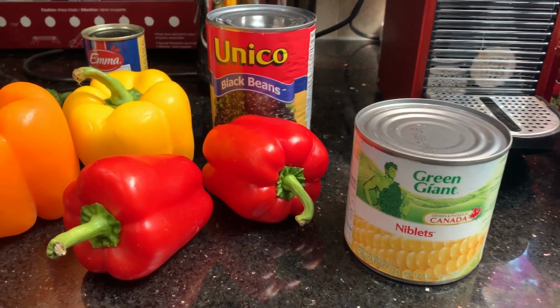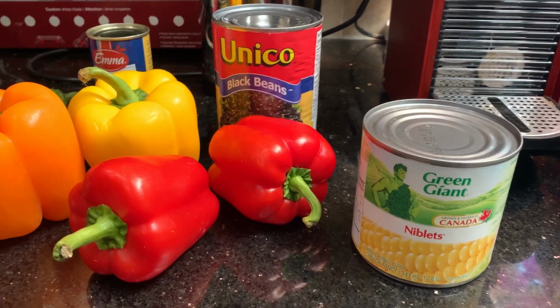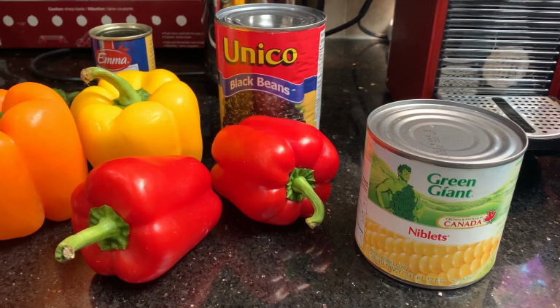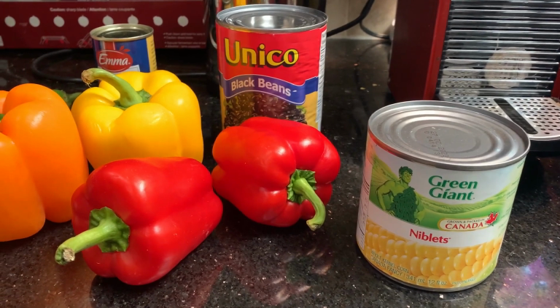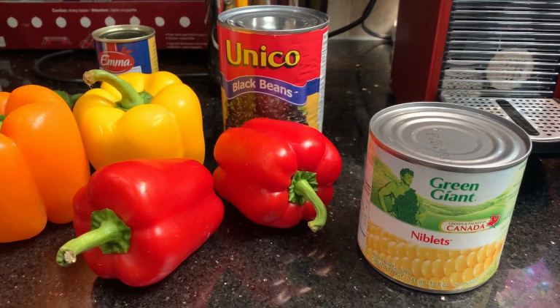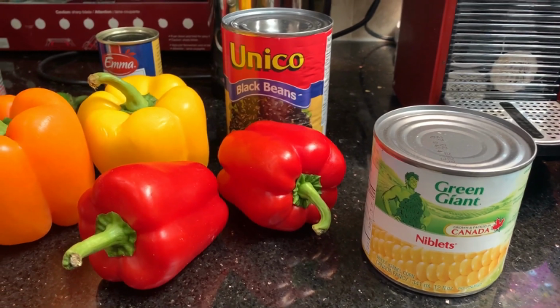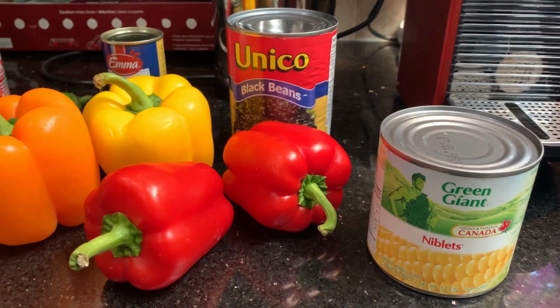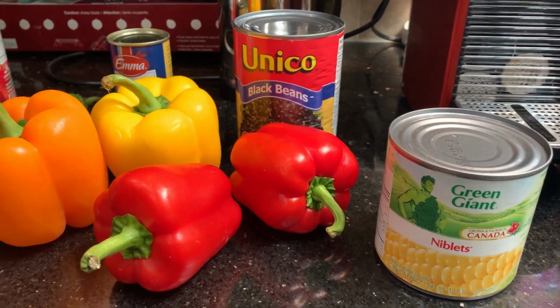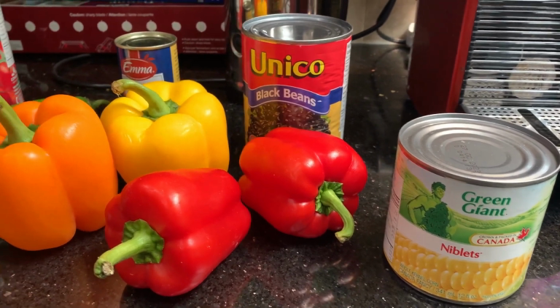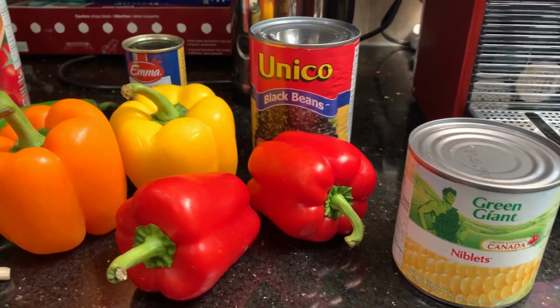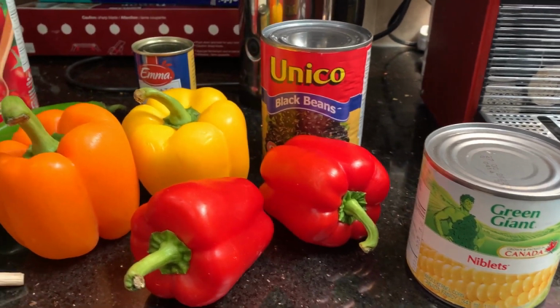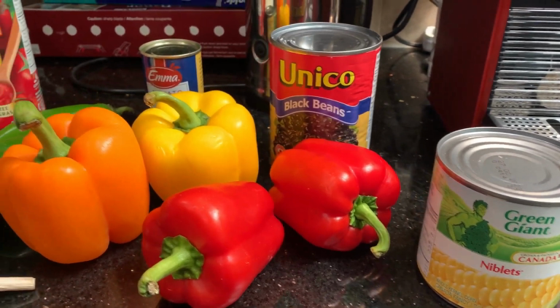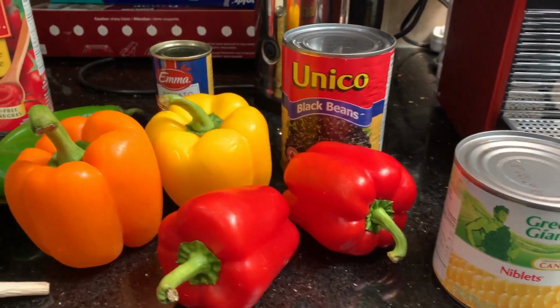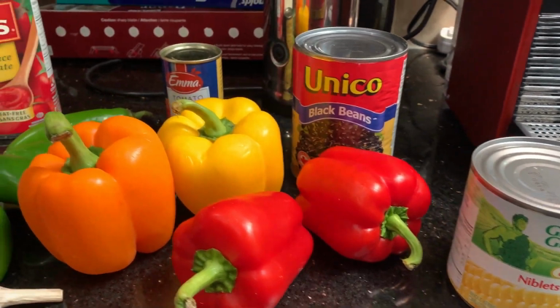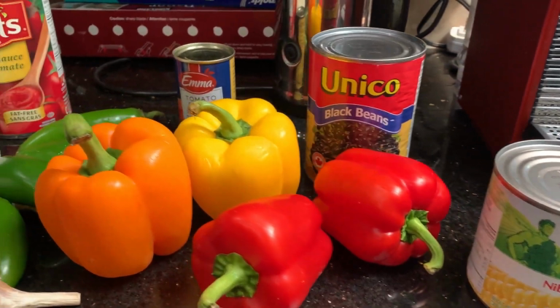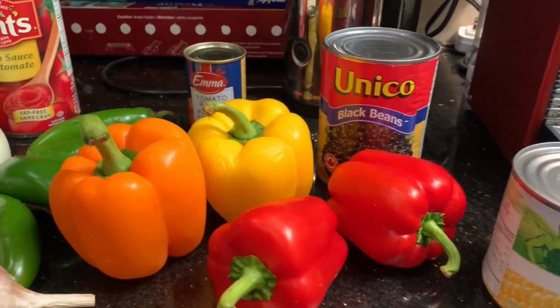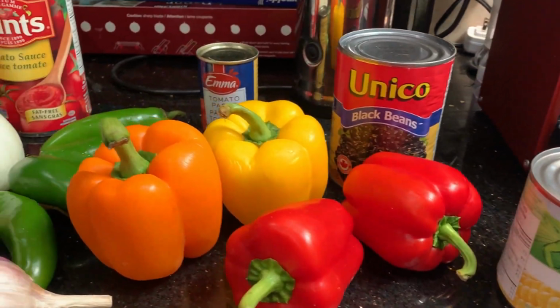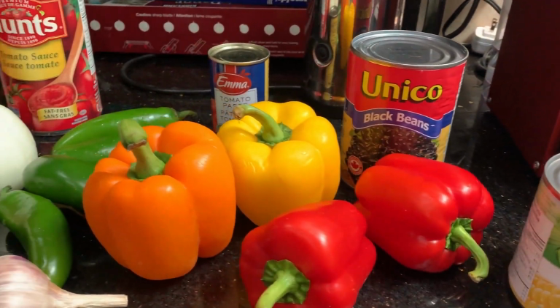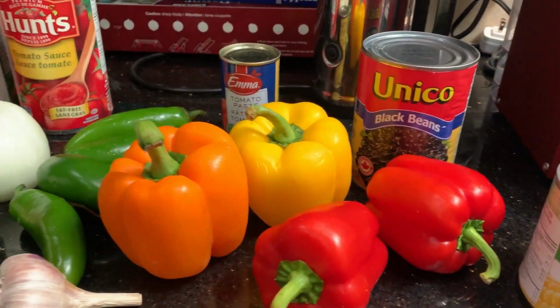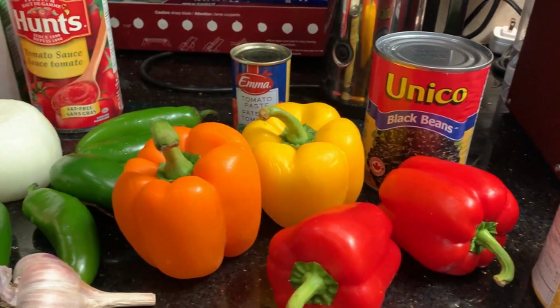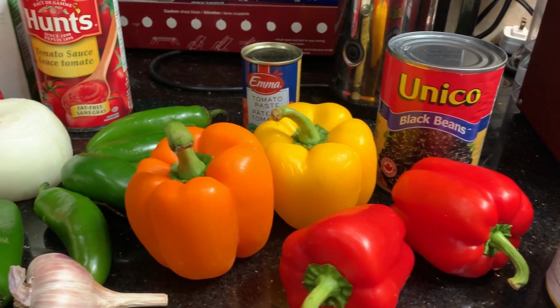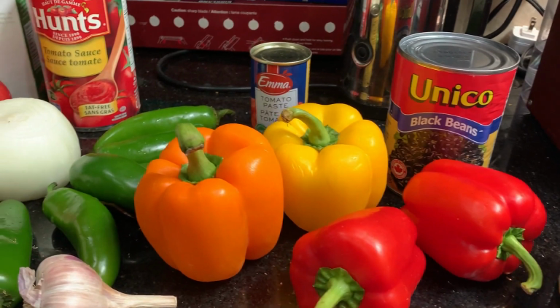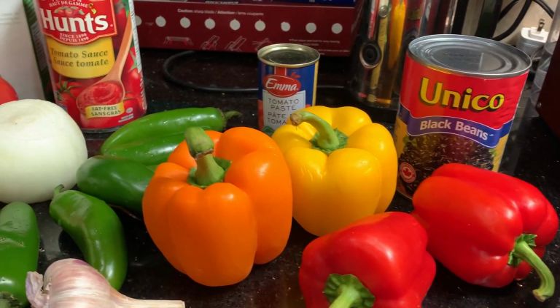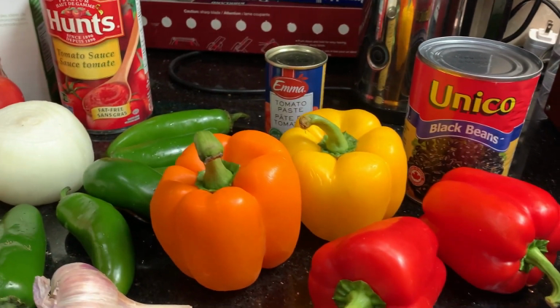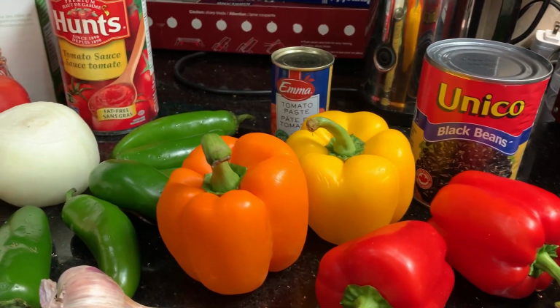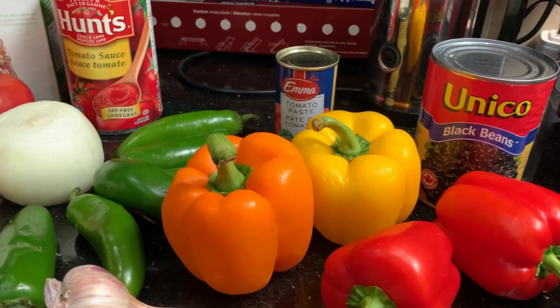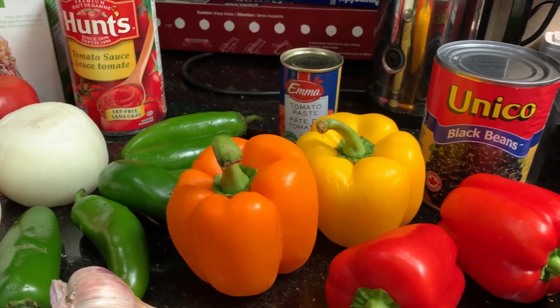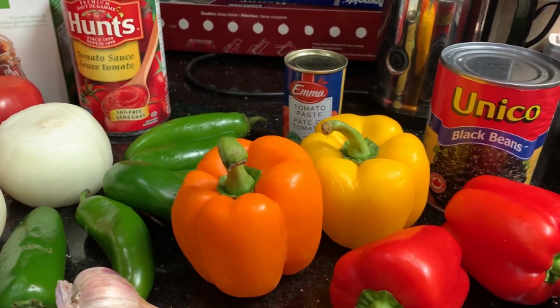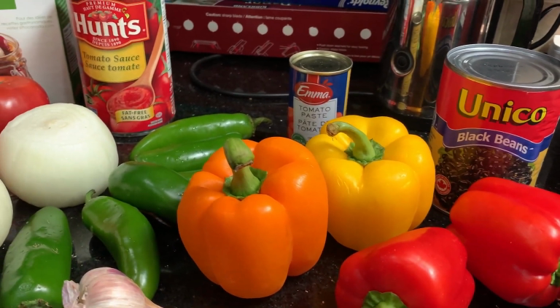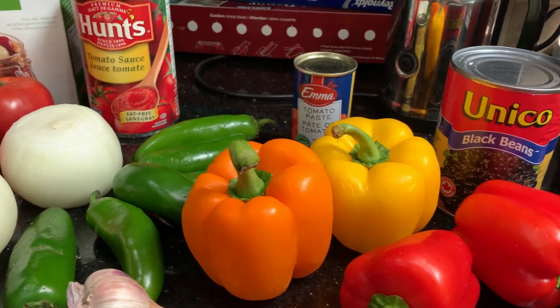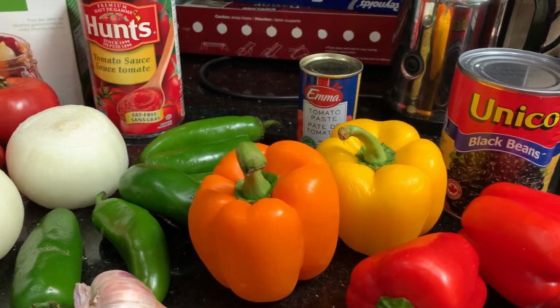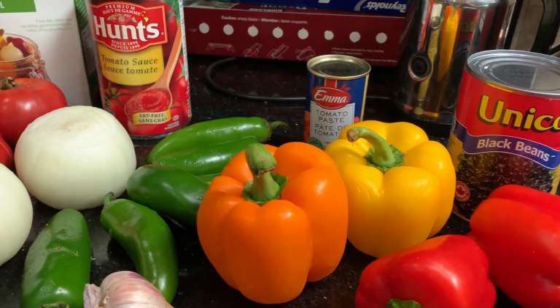This is a quick scan of some of the ingredients you're going to need to be able to make my salsa.